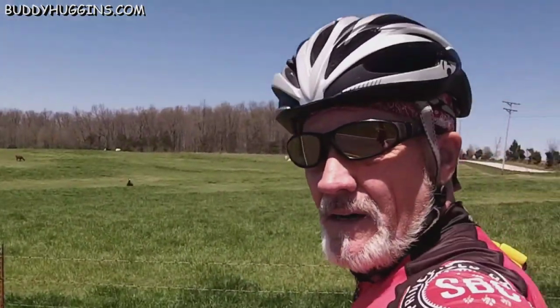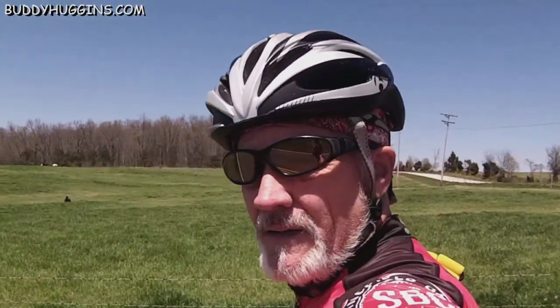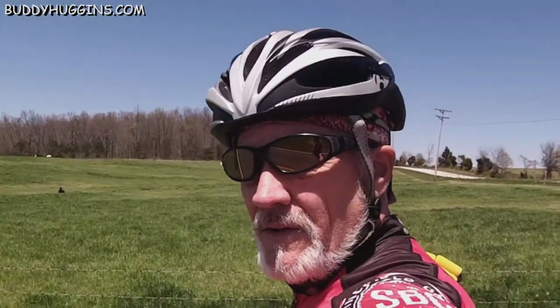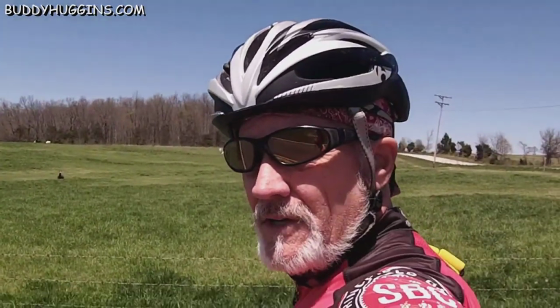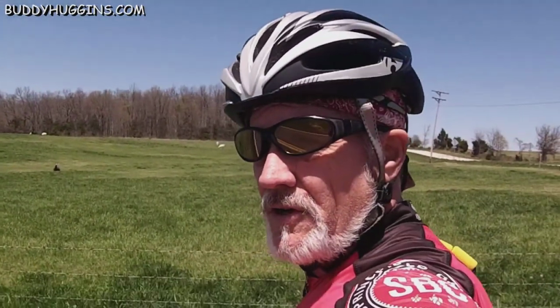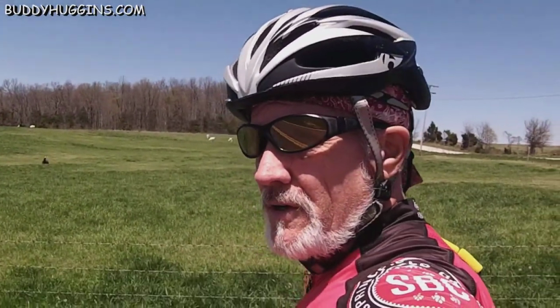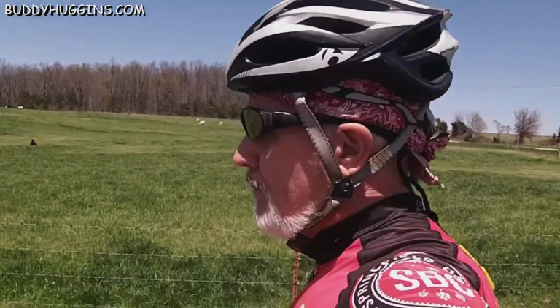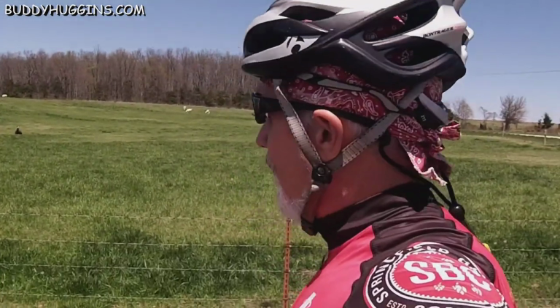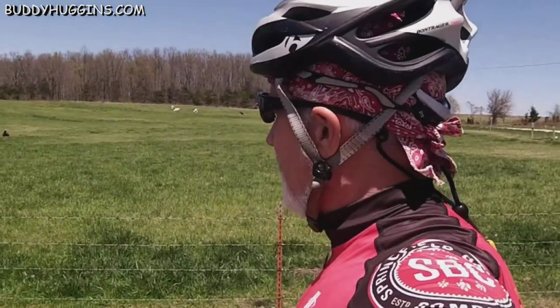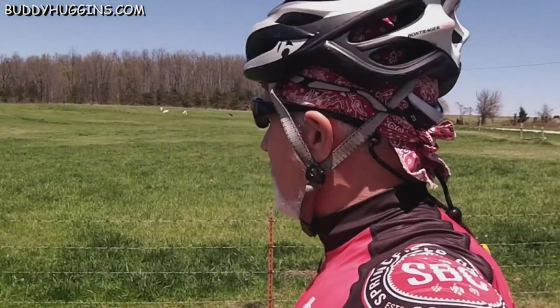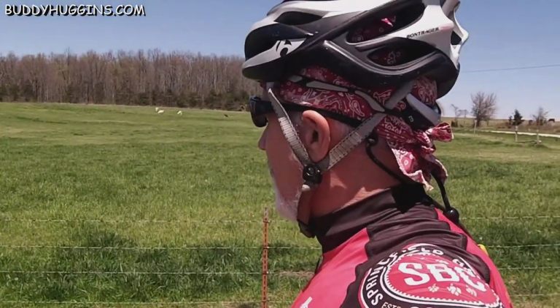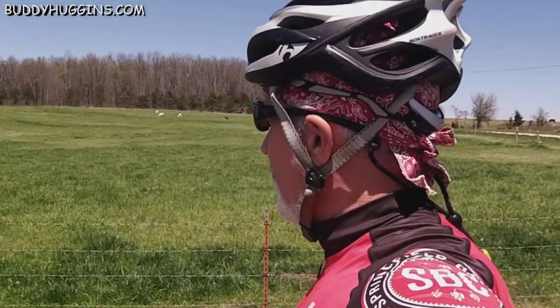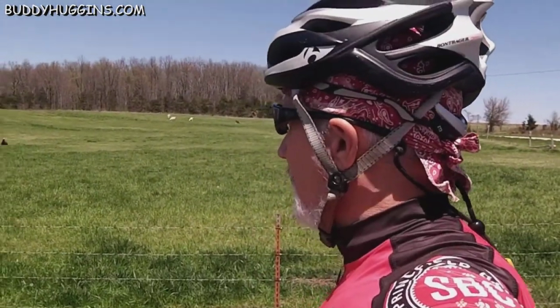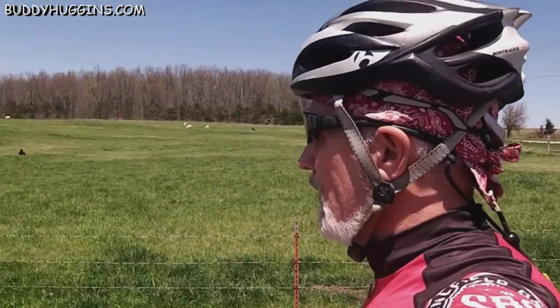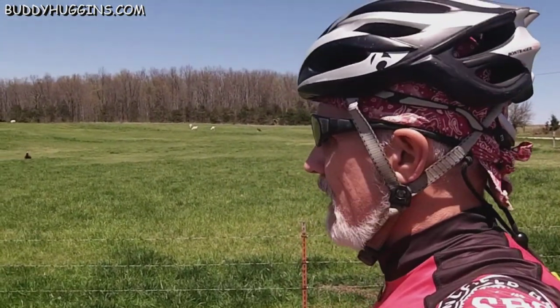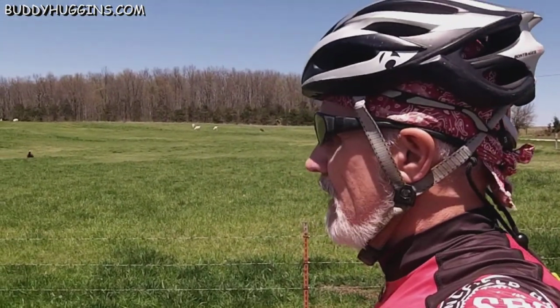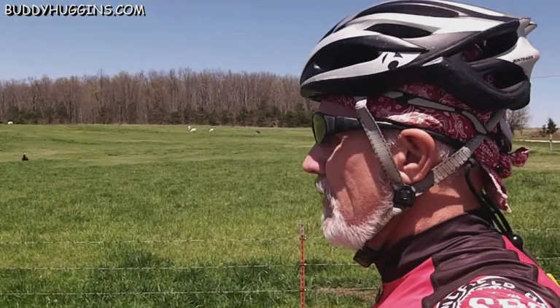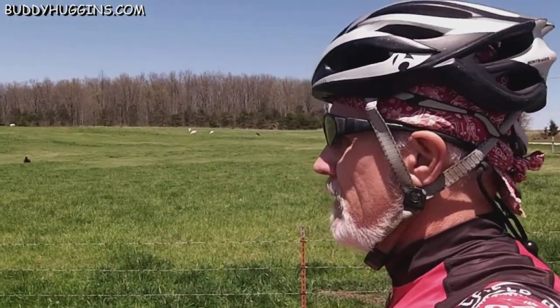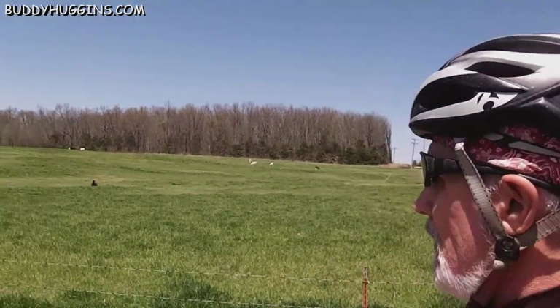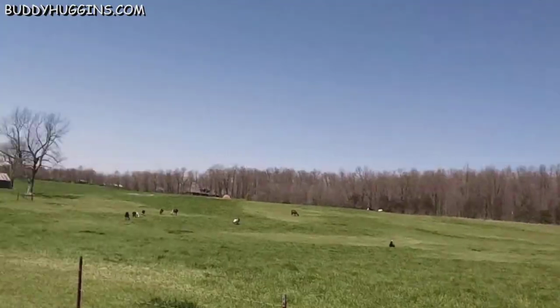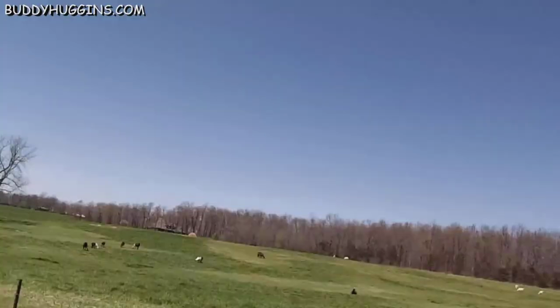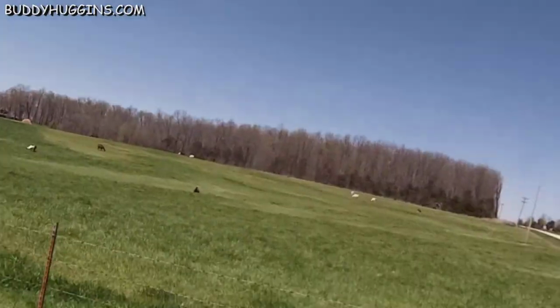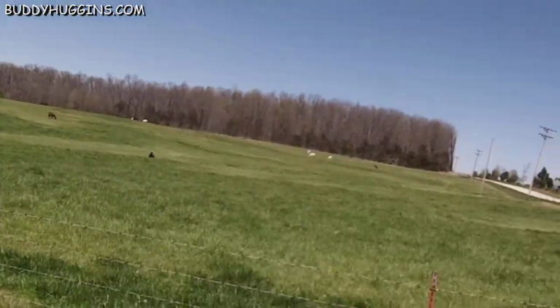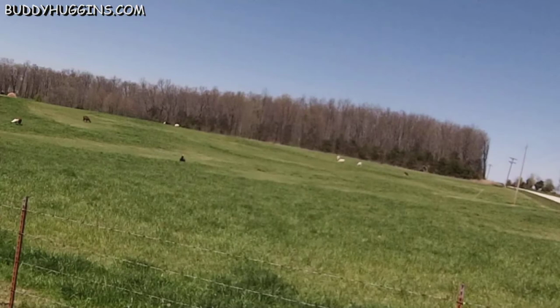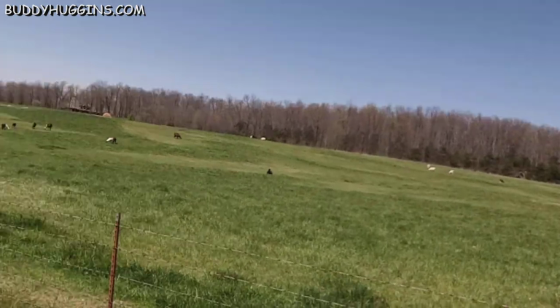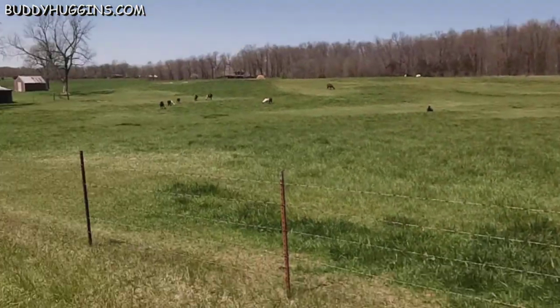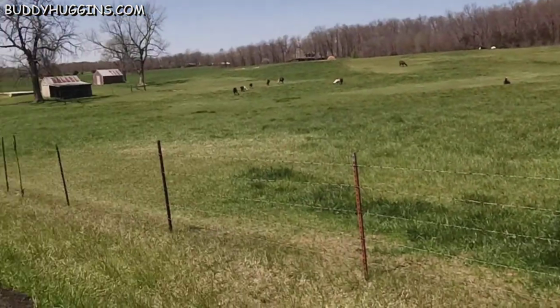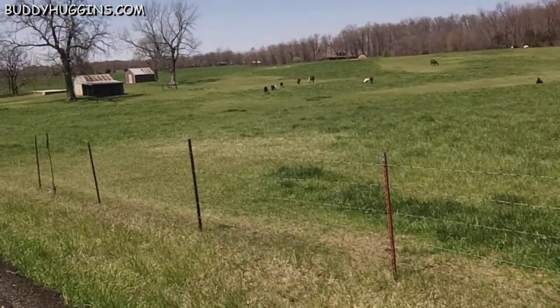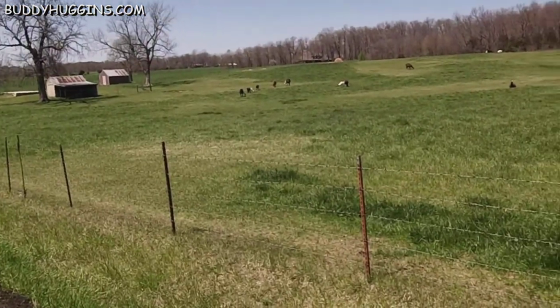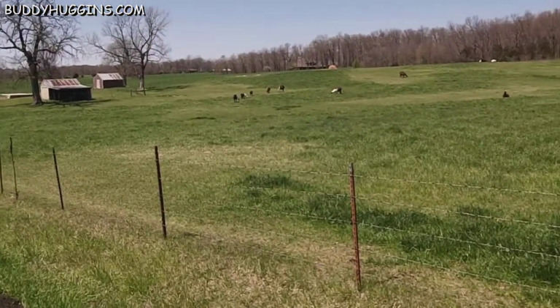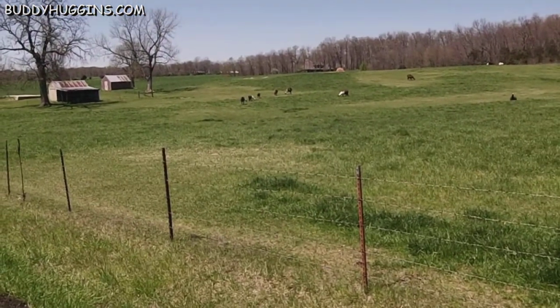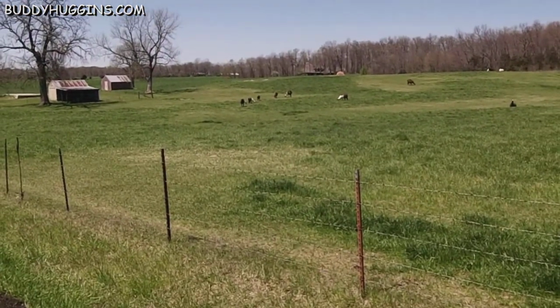Alright, I thought I'd show you Buddy — he's way off on the road, I can't get a good picture of him, but I'm pretty sure that's him.